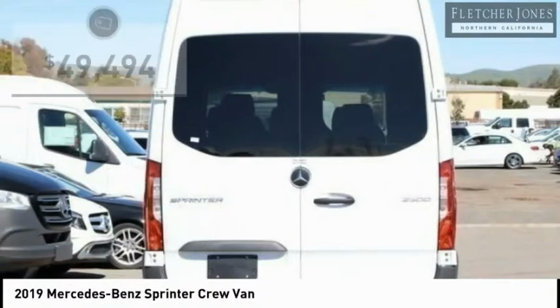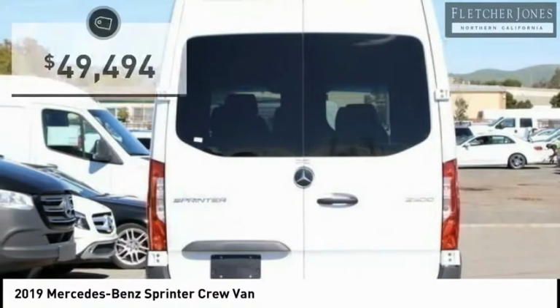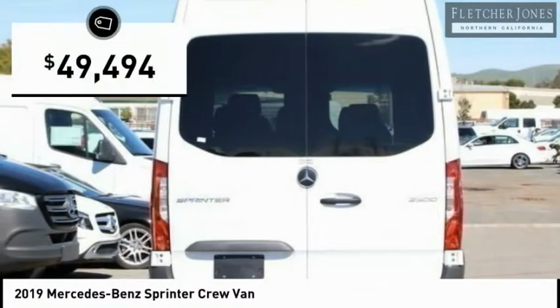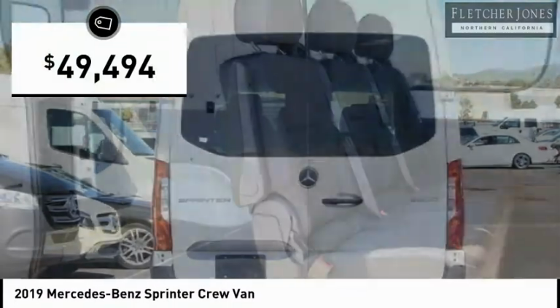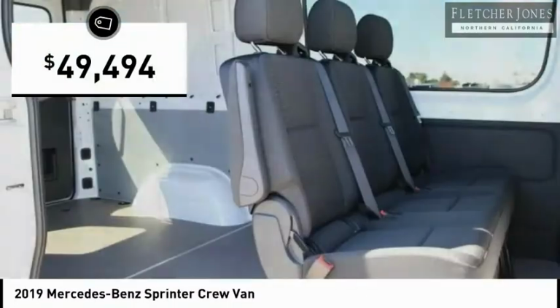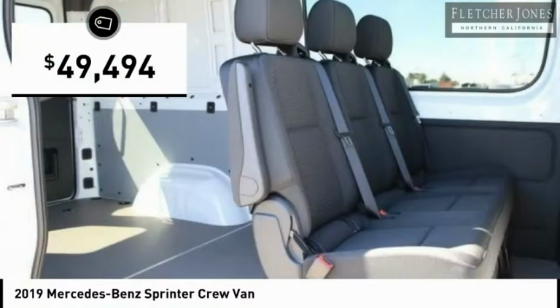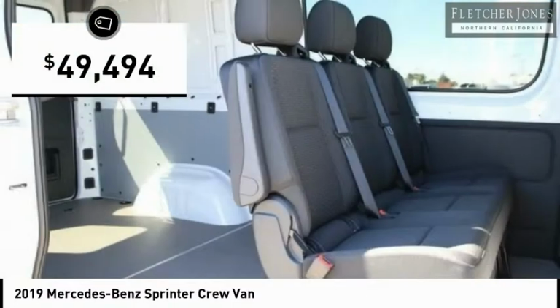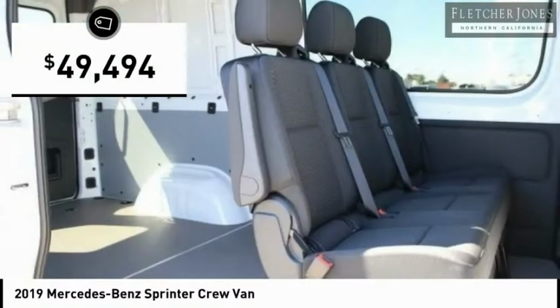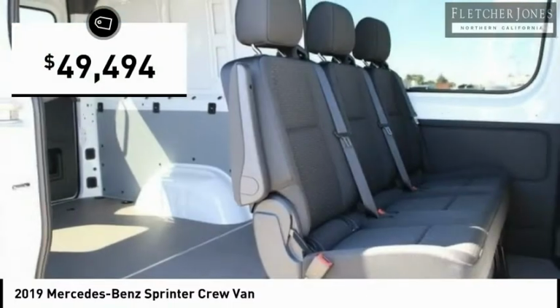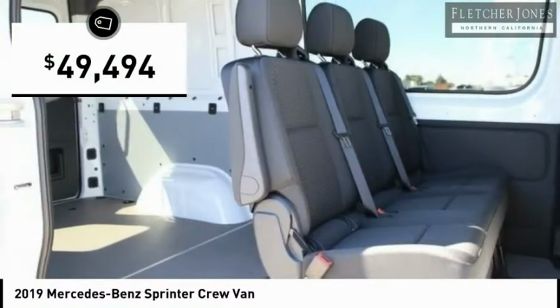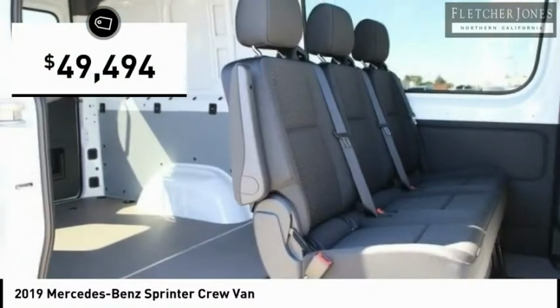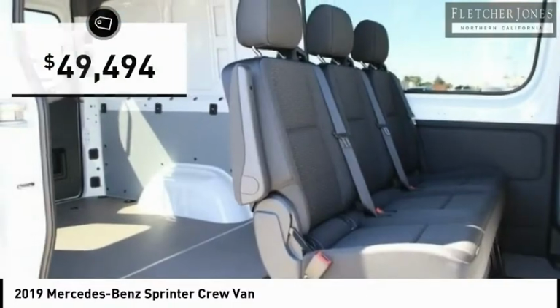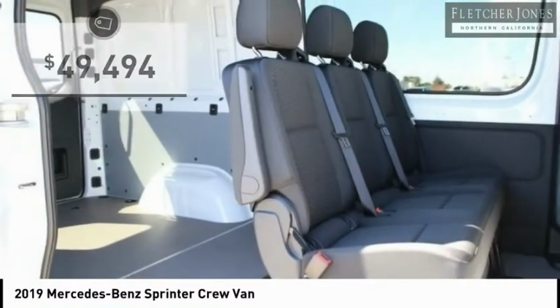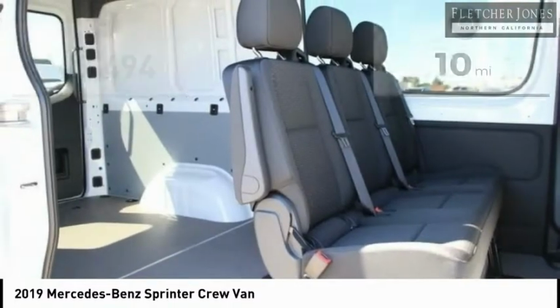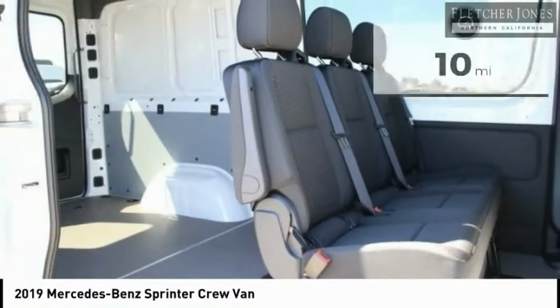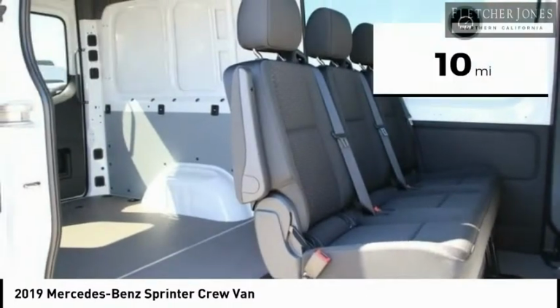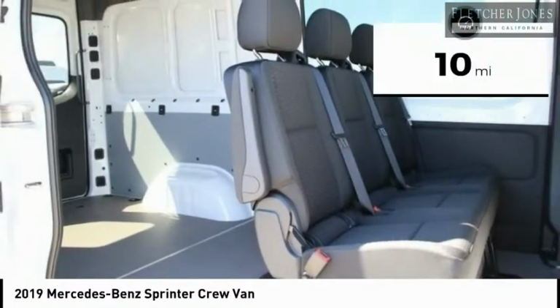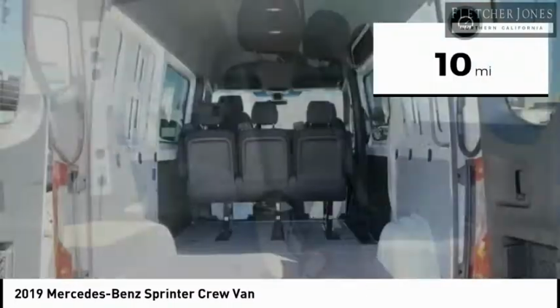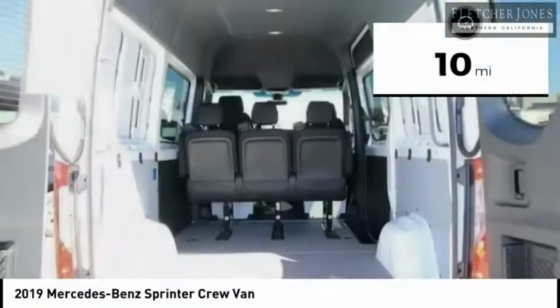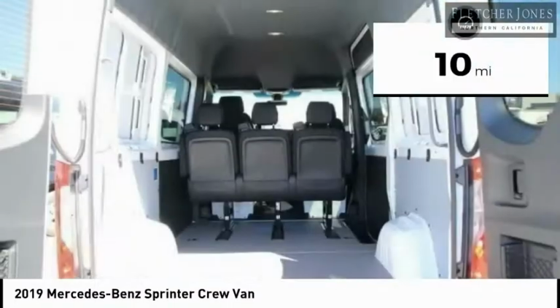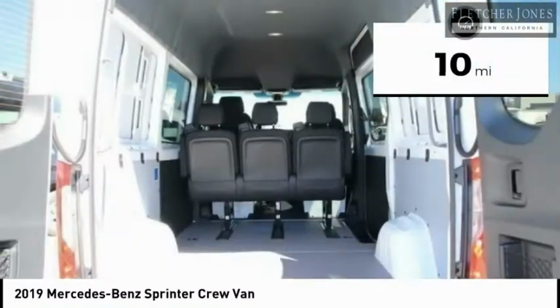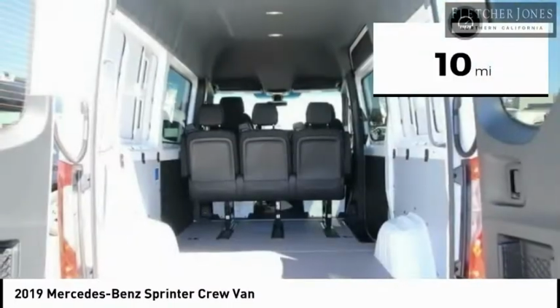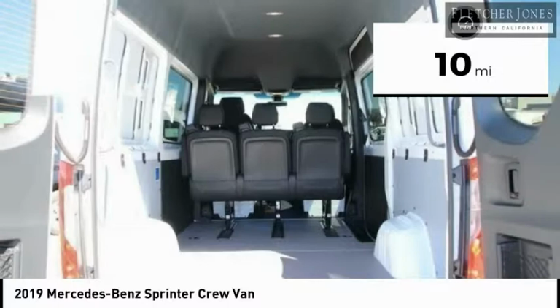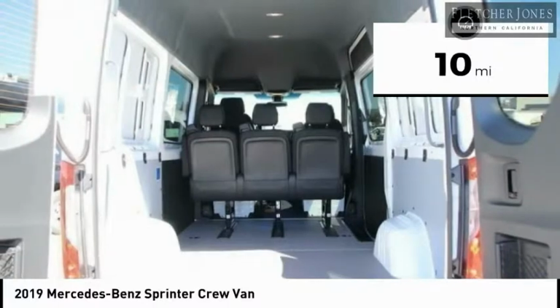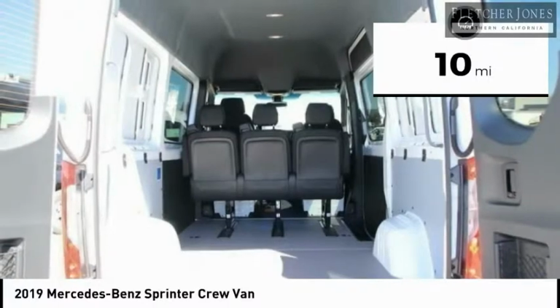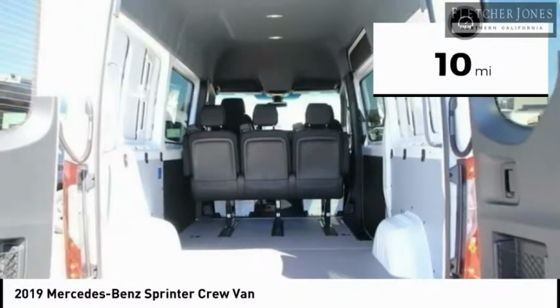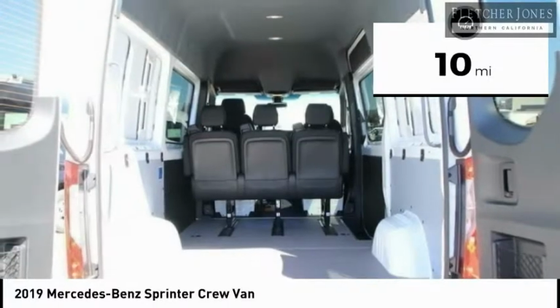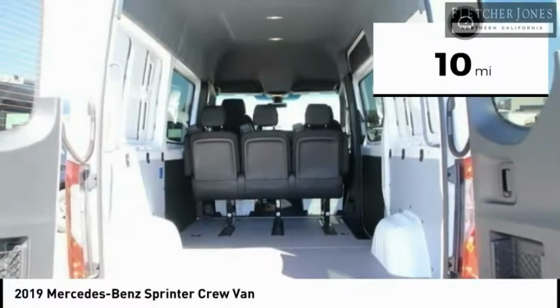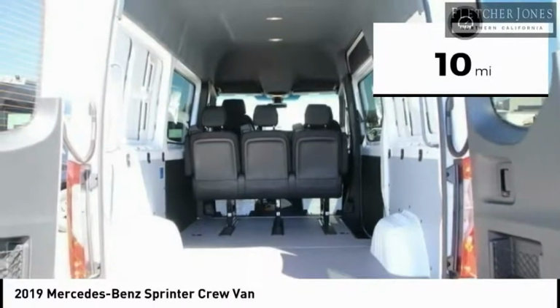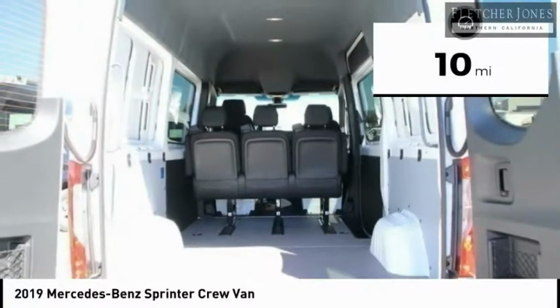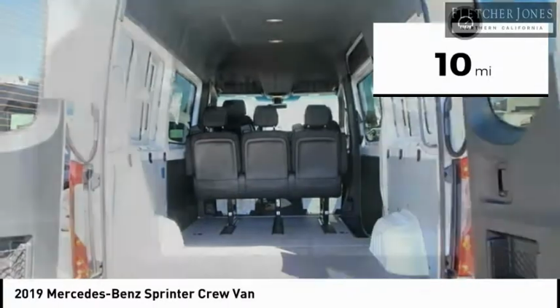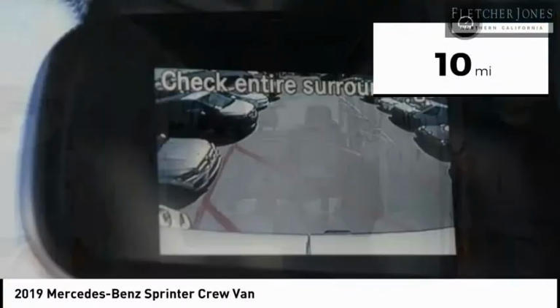And is priced below $50,000. This vehicle has less than 100 miles. Come see the car for yourself.